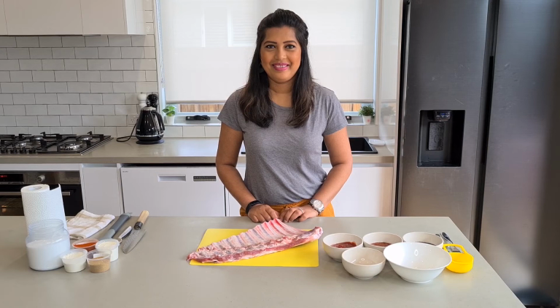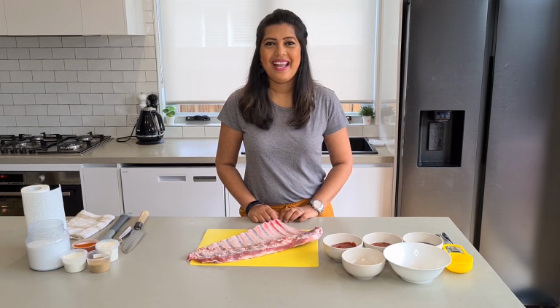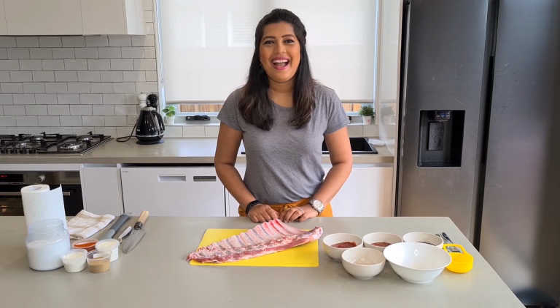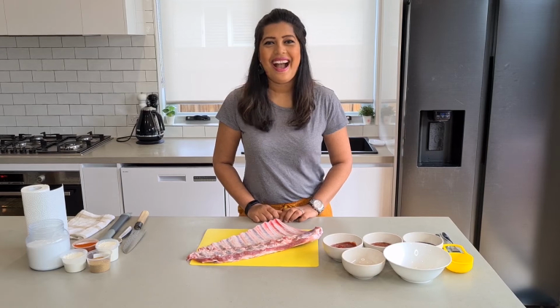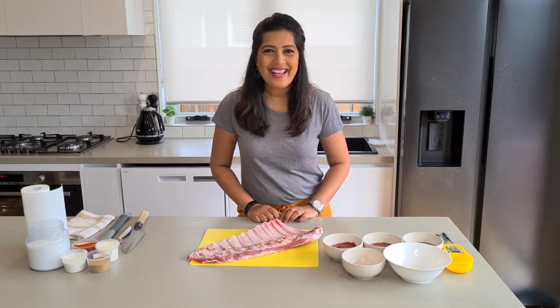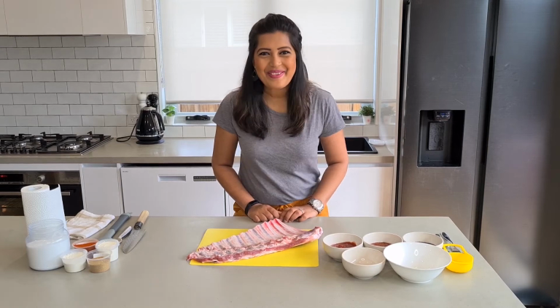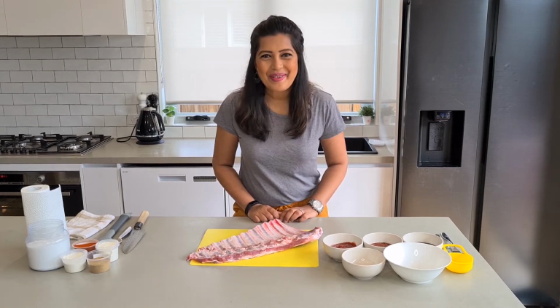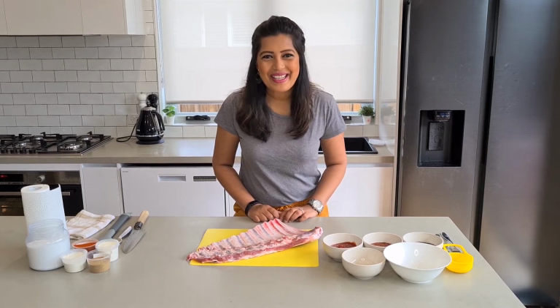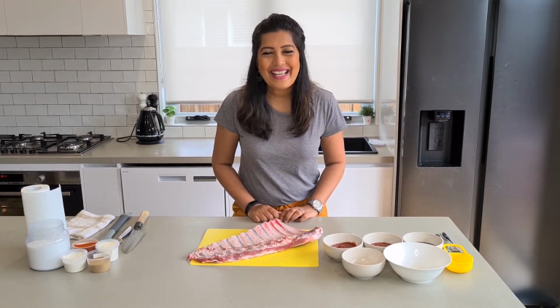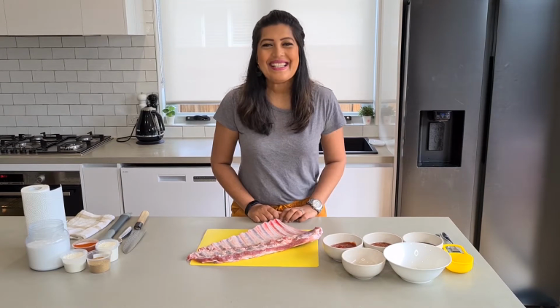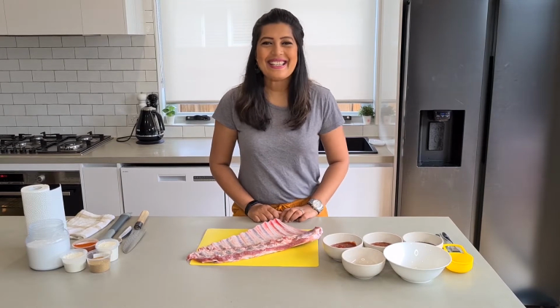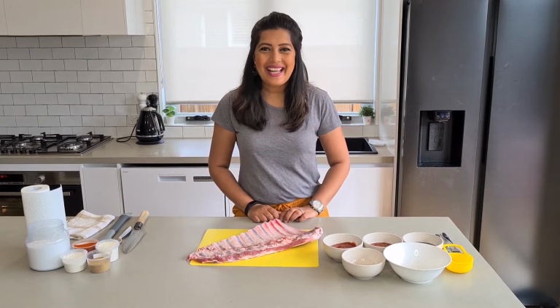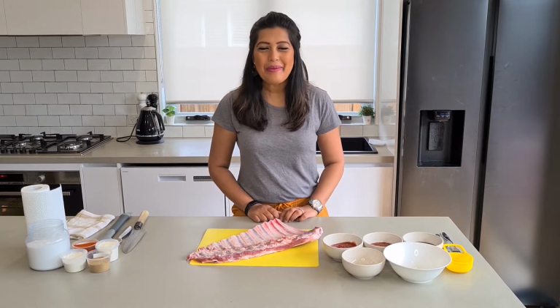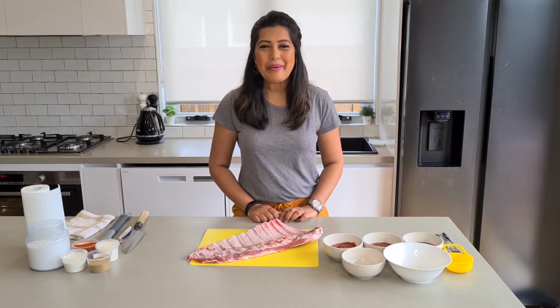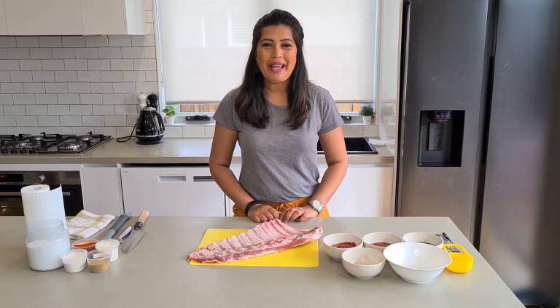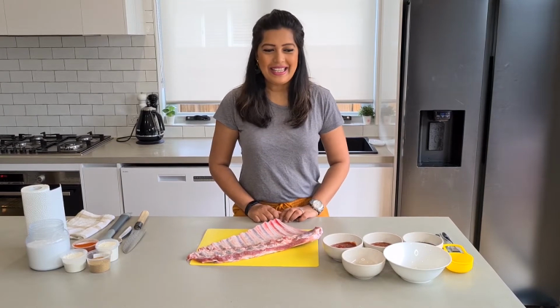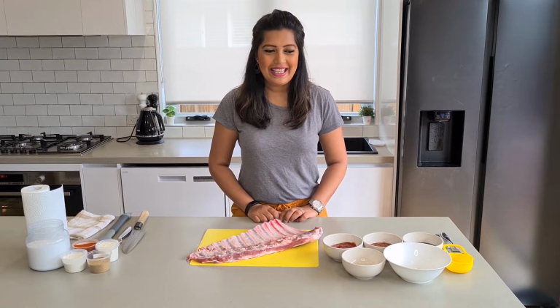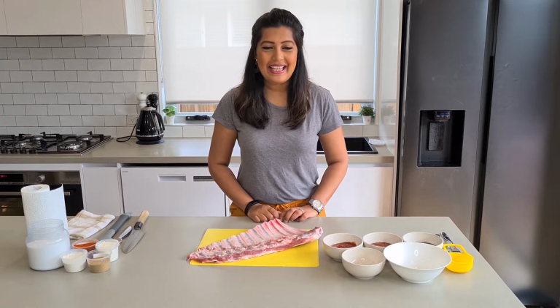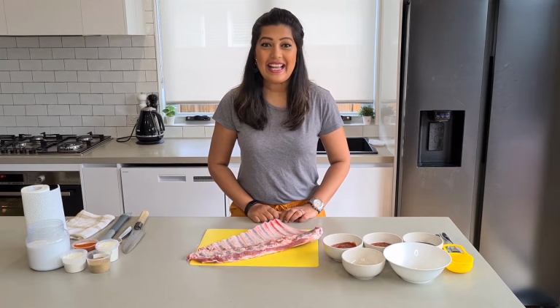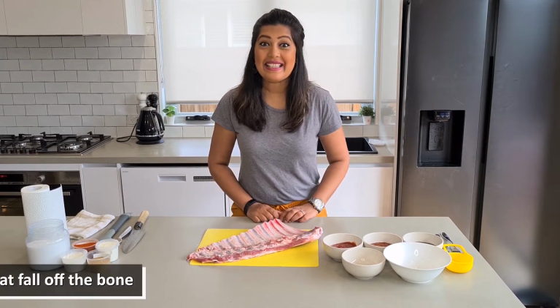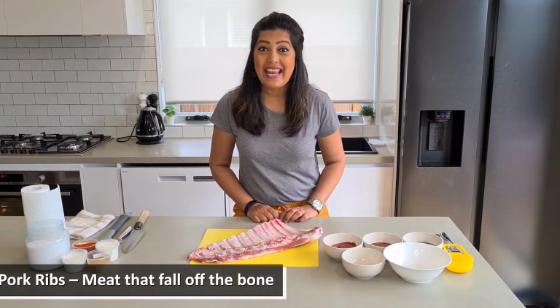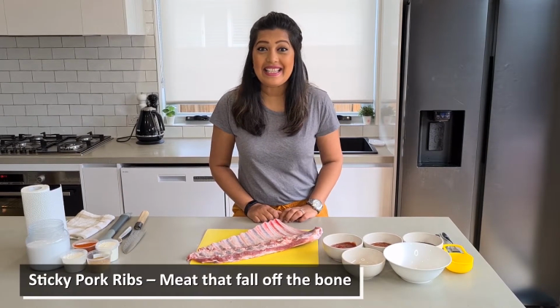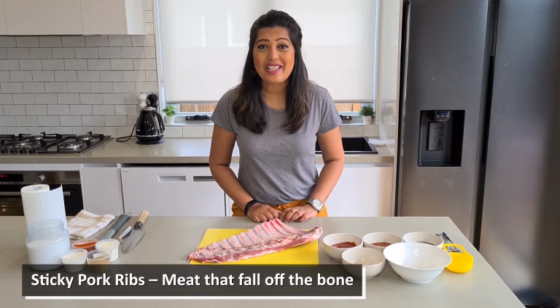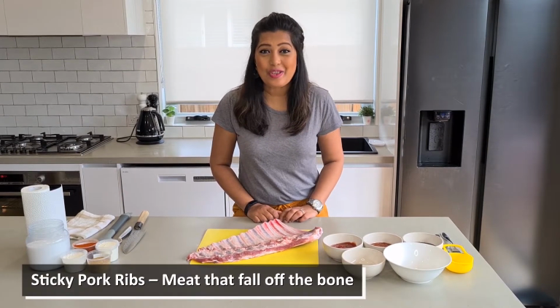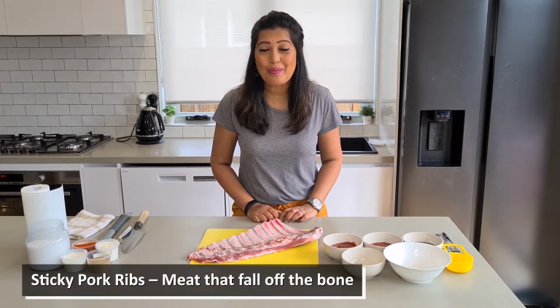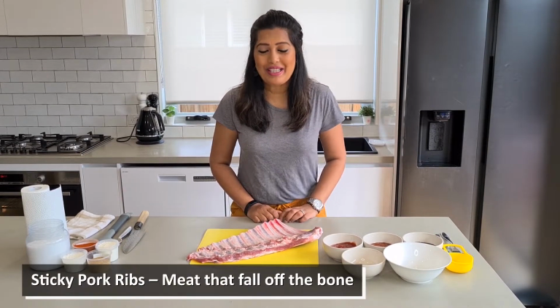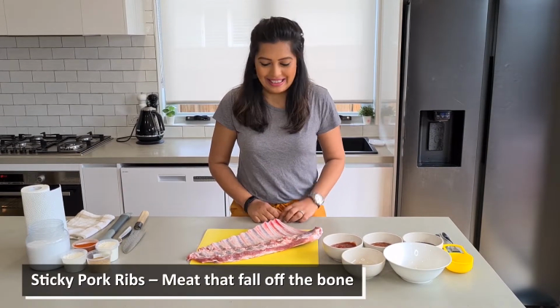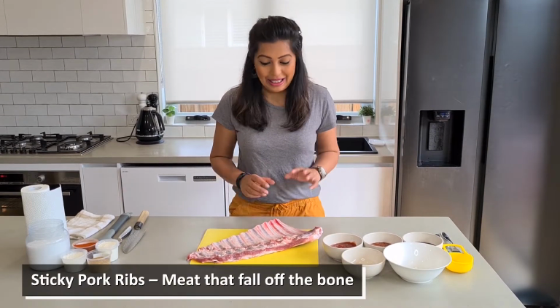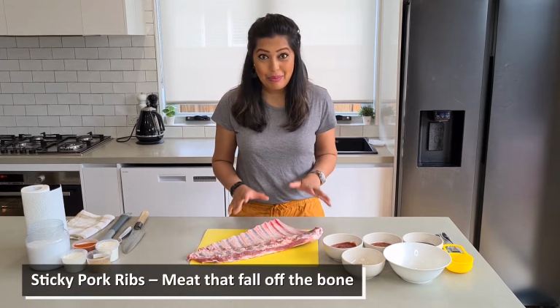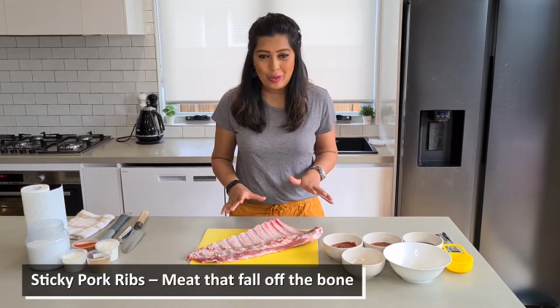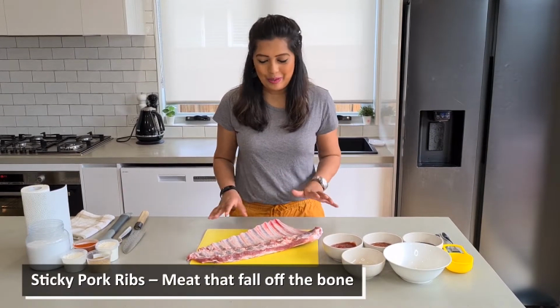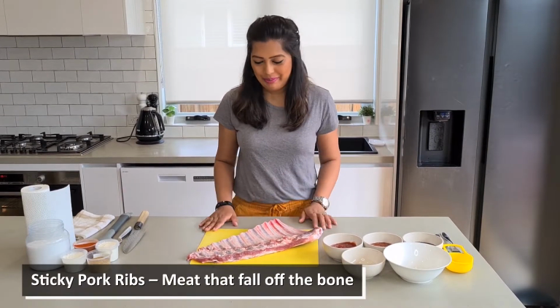Hi everyone. Today we're making tender super sticky pork ribs.